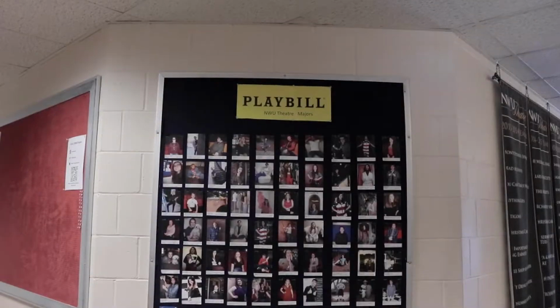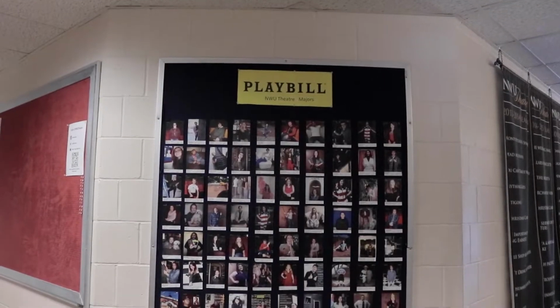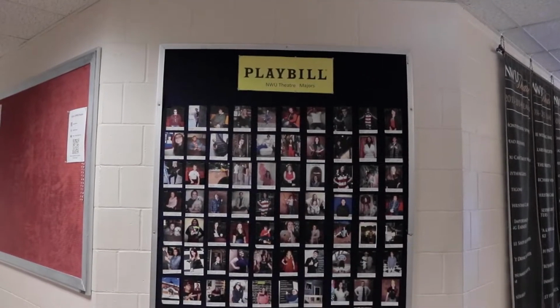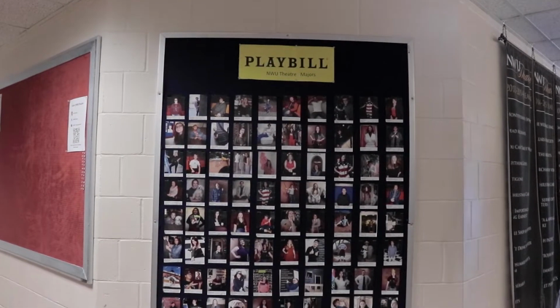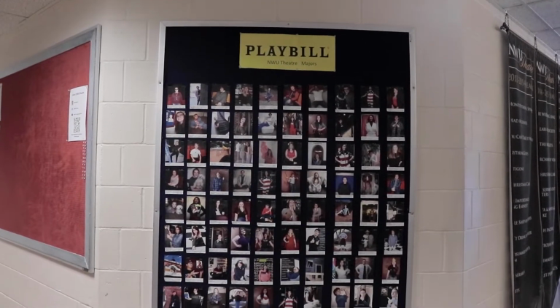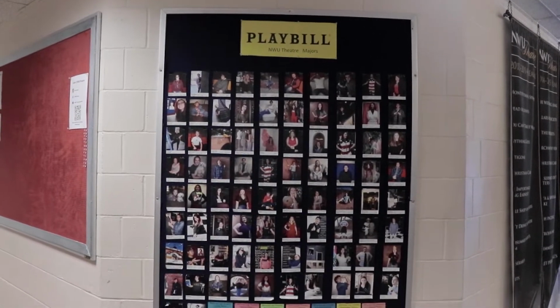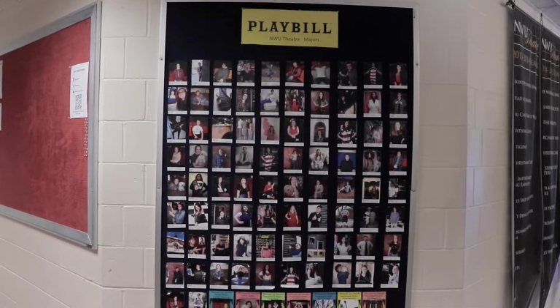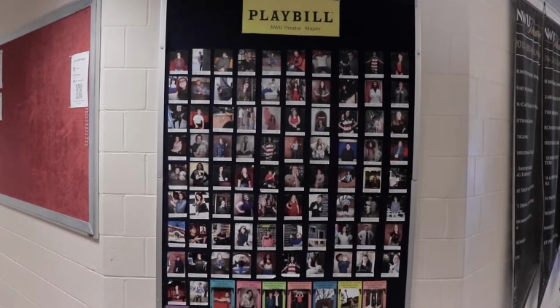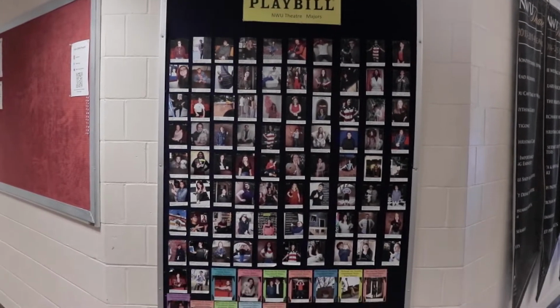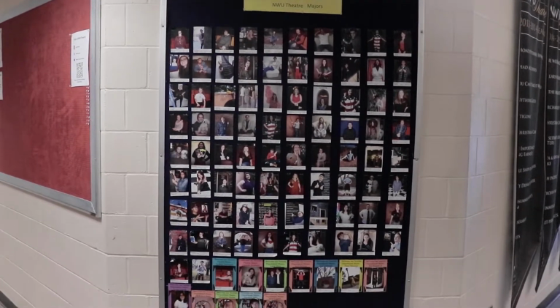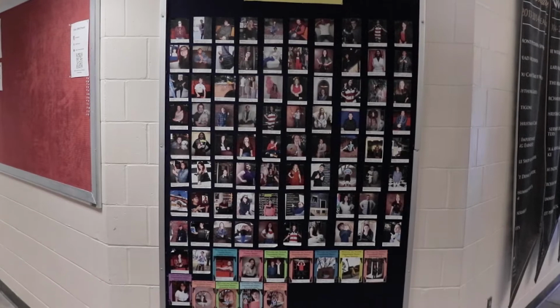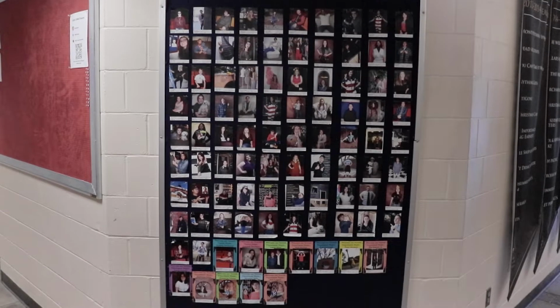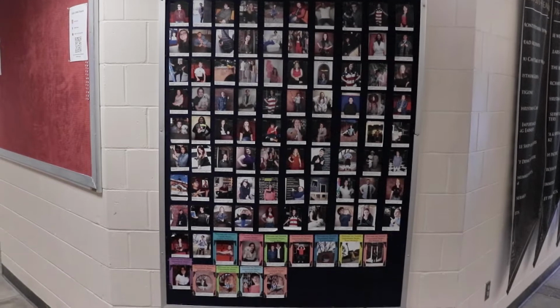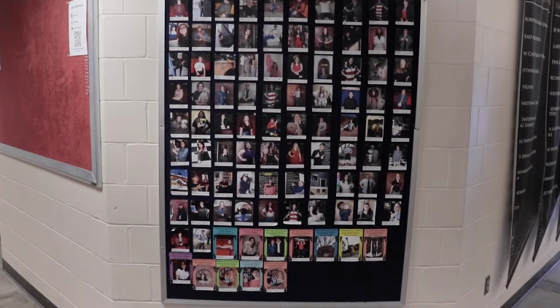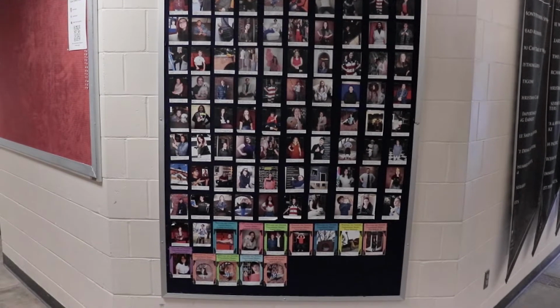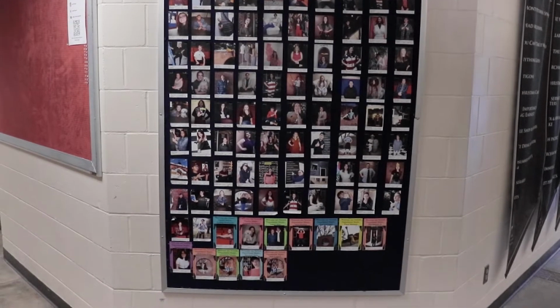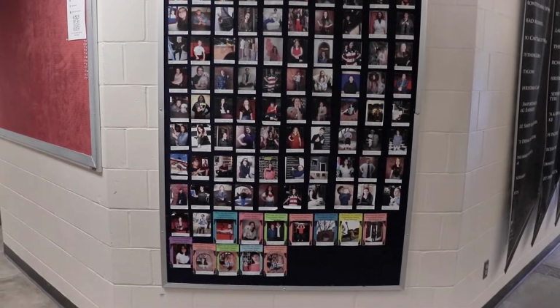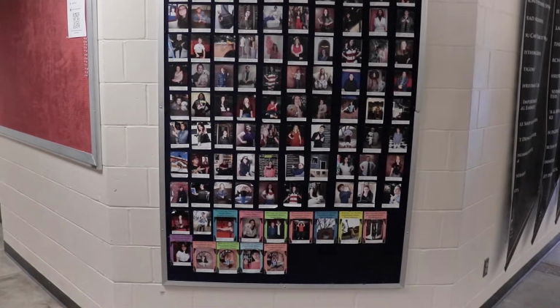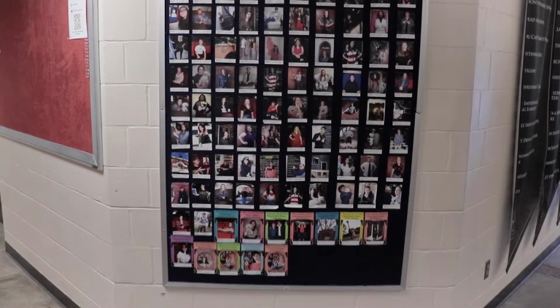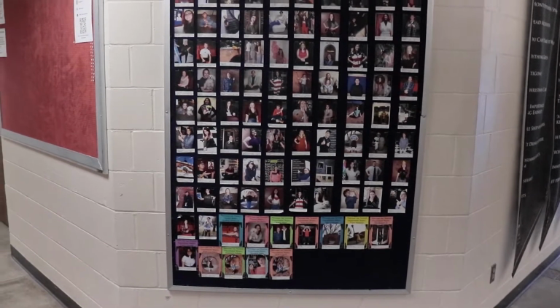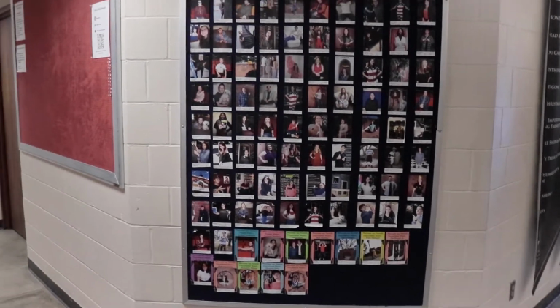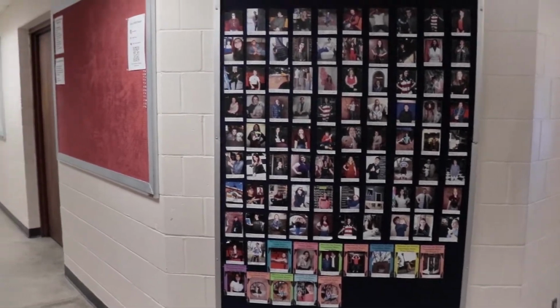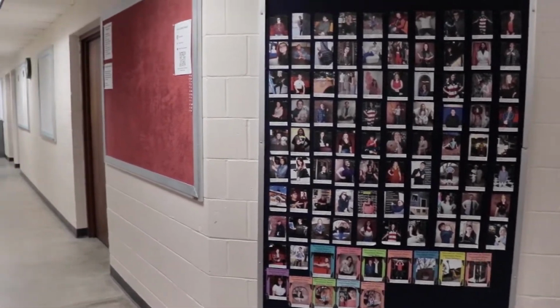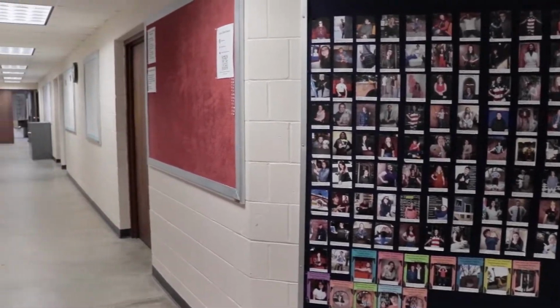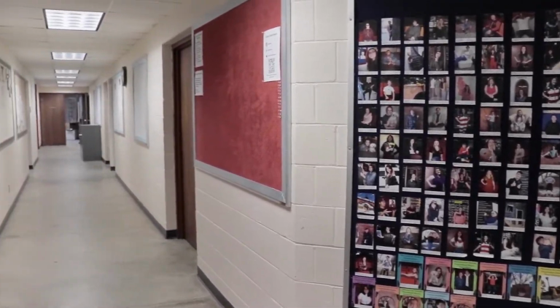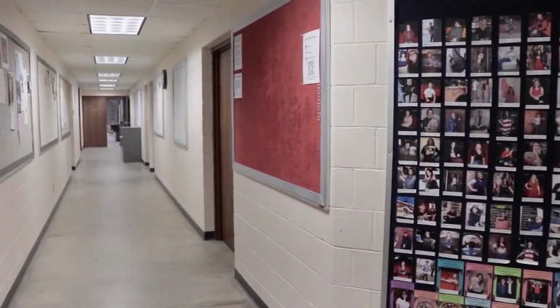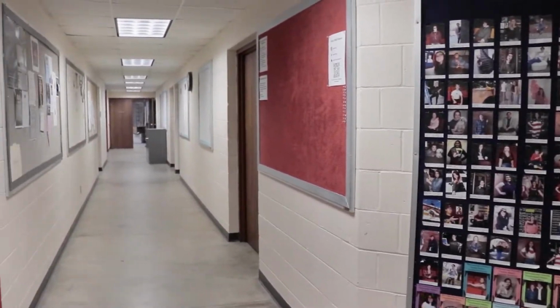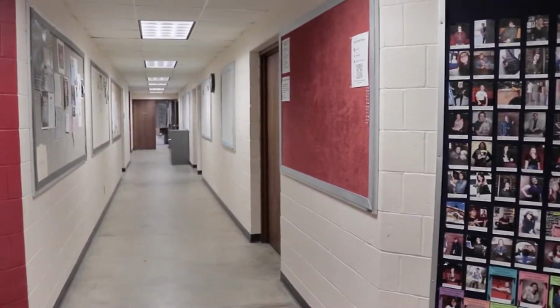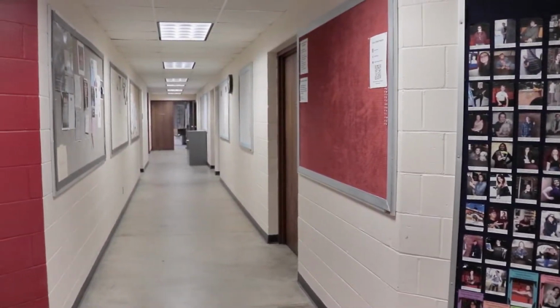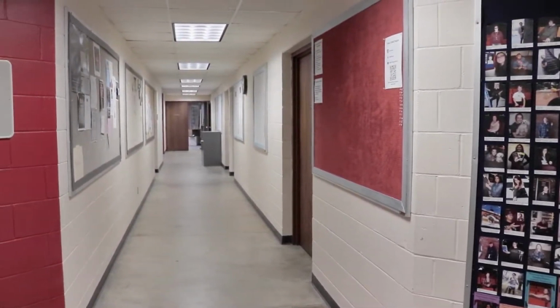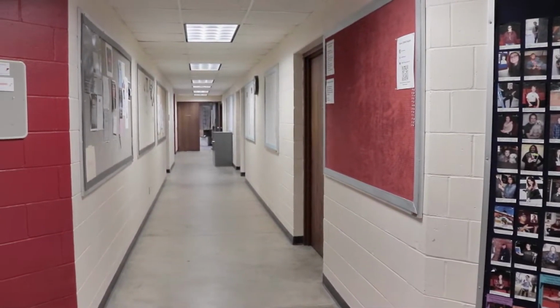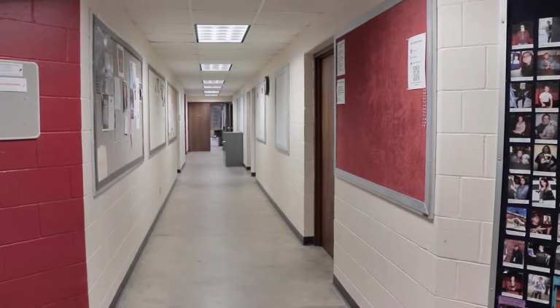Turning around, we see our board of theatre majors and minors. Down this hallway you will find our call boards.